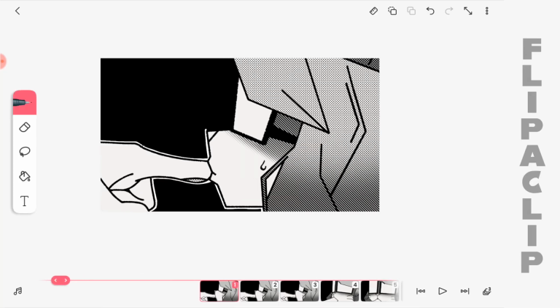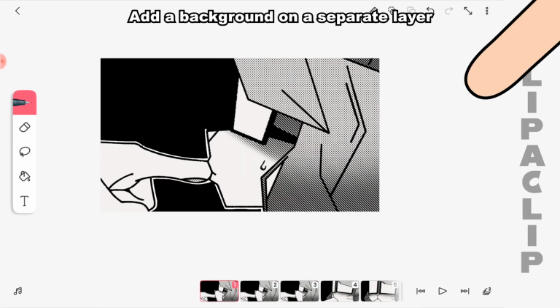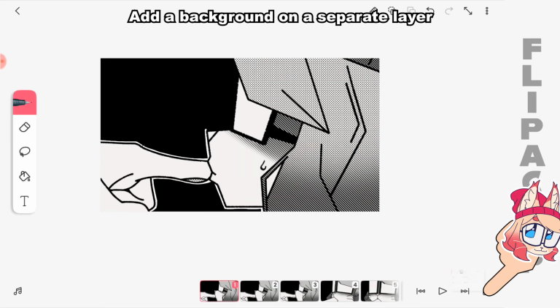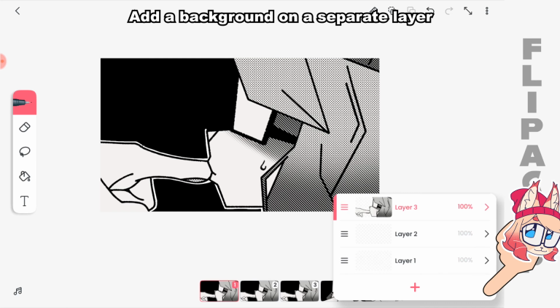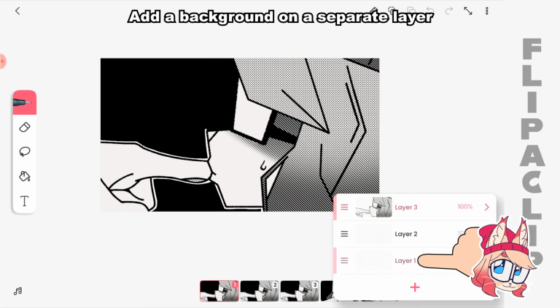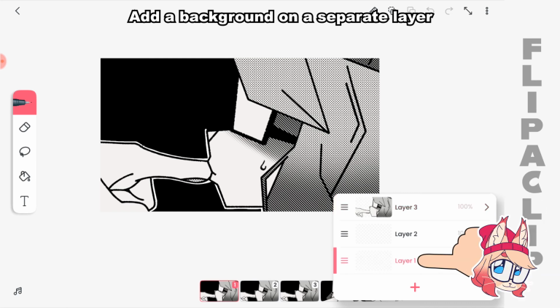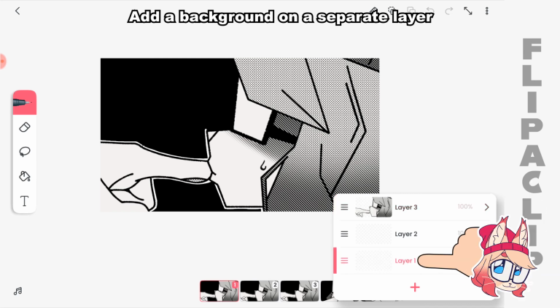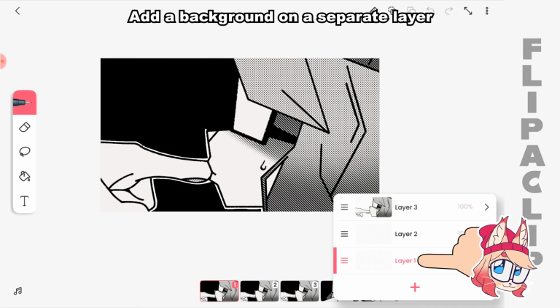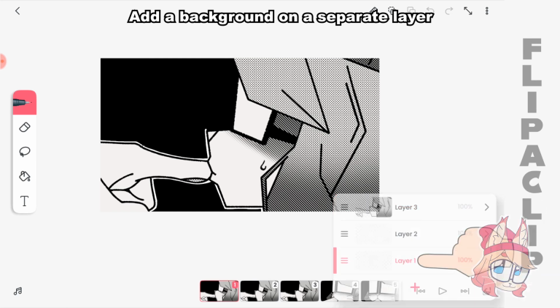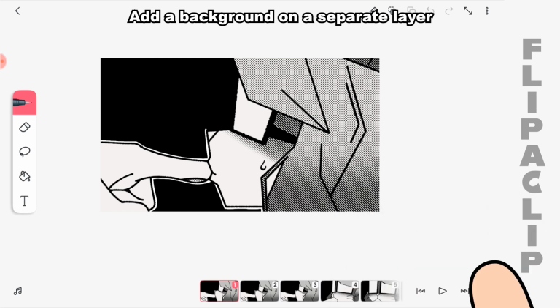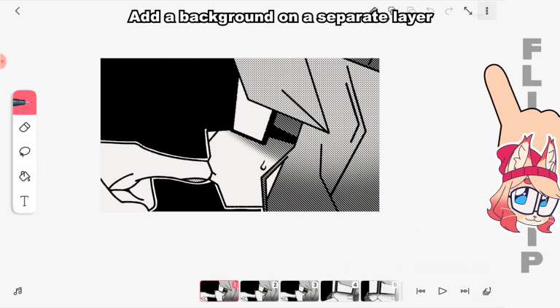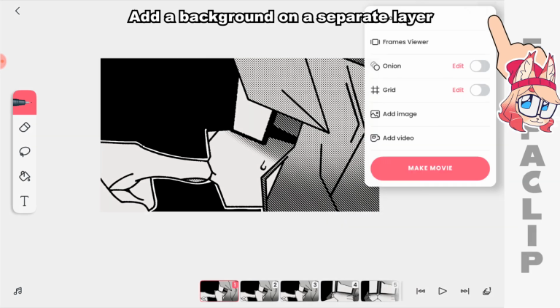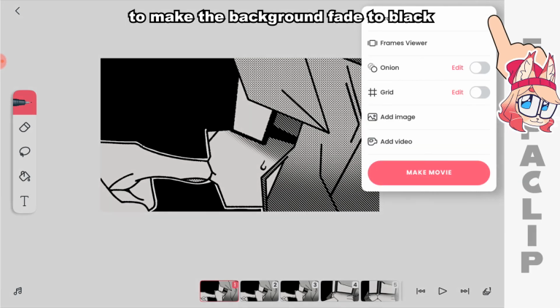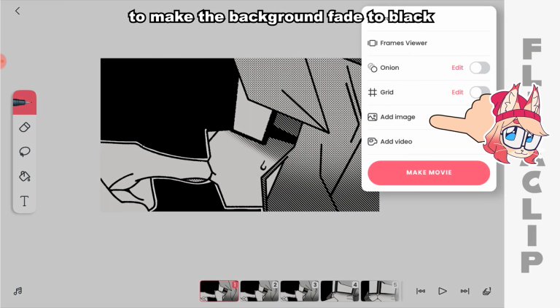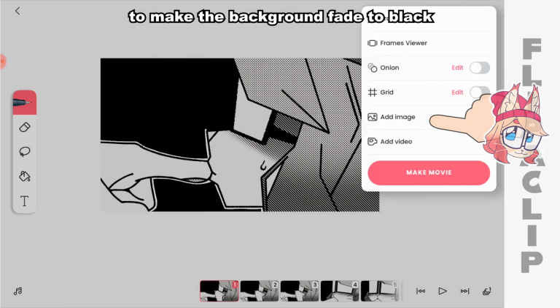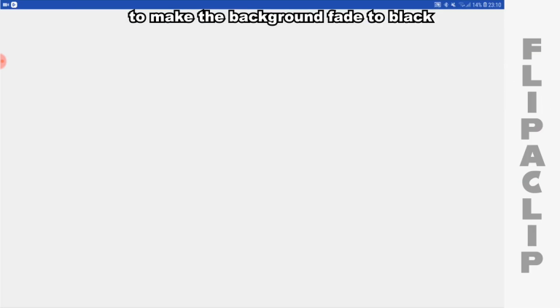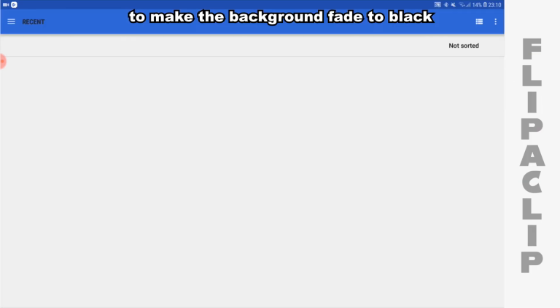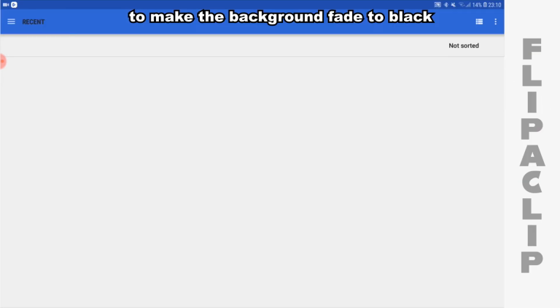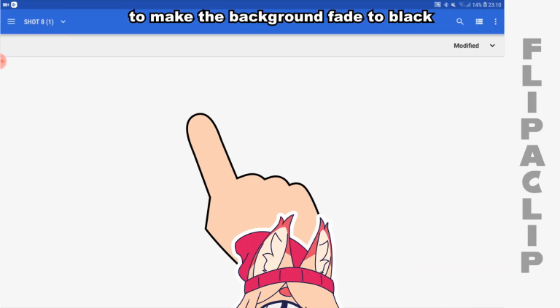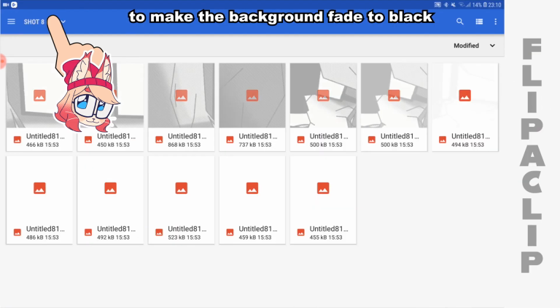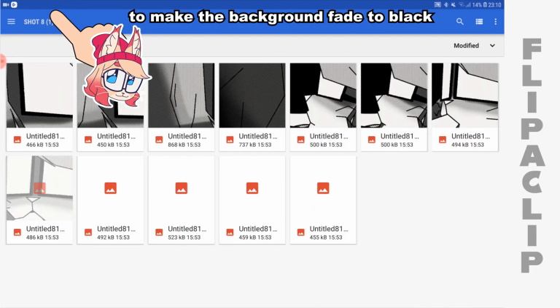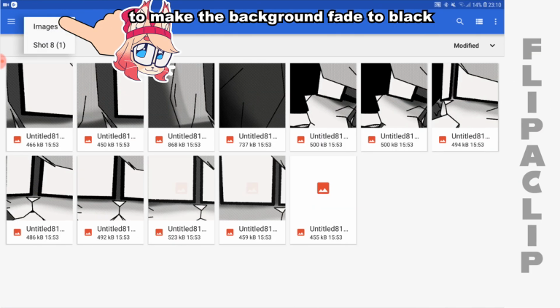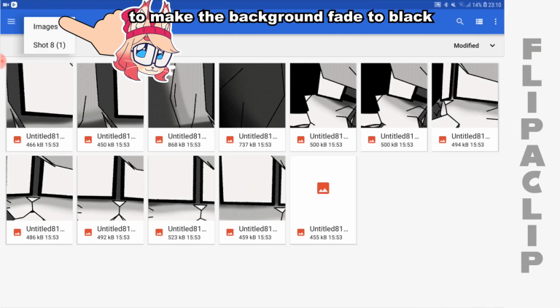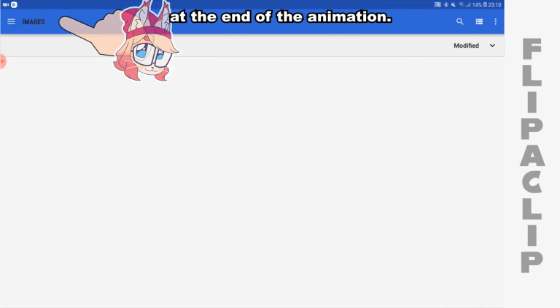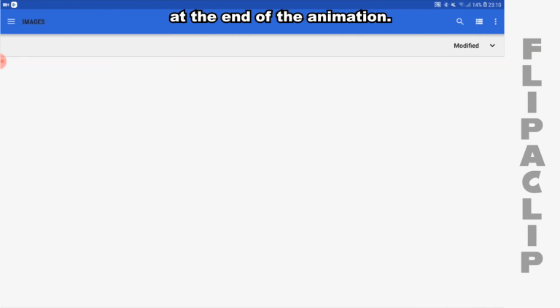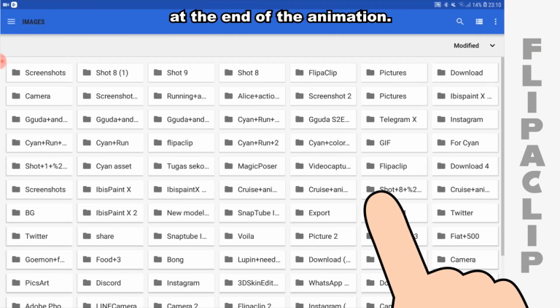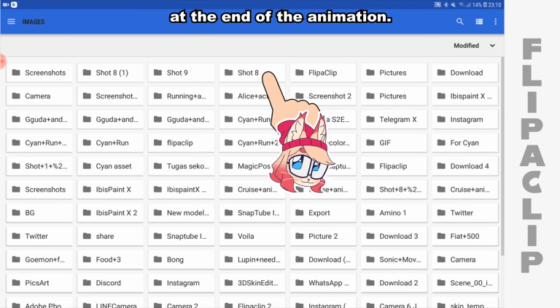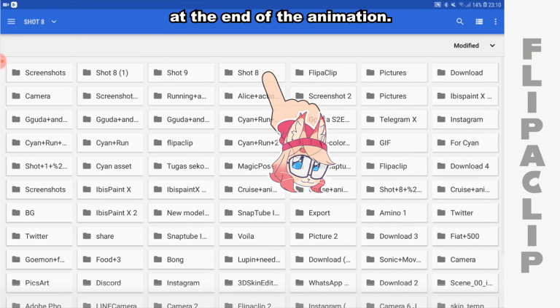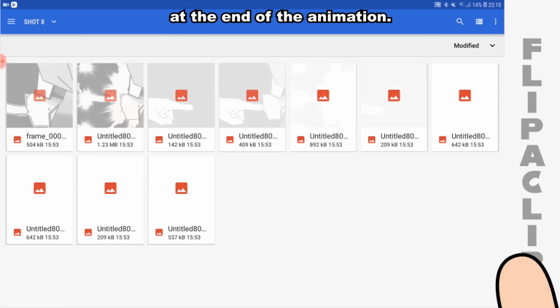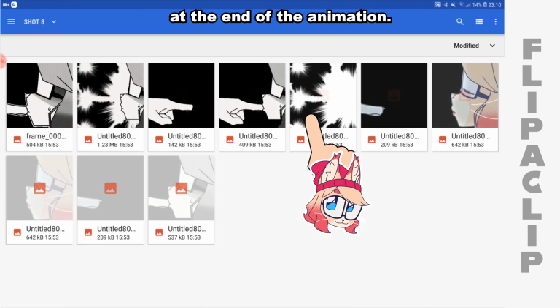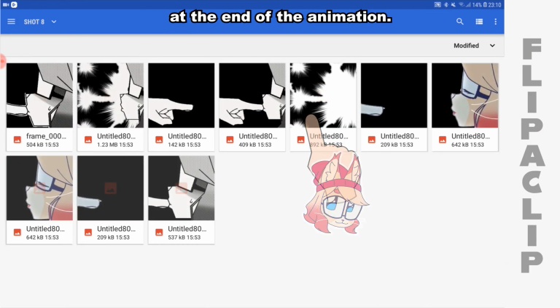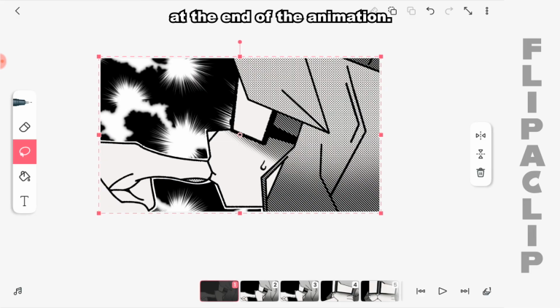Add a background on a separate layer to make the background fade to black at the end of the animation.